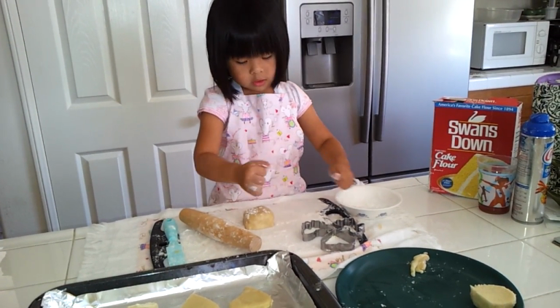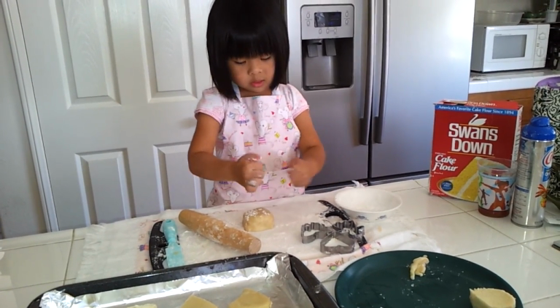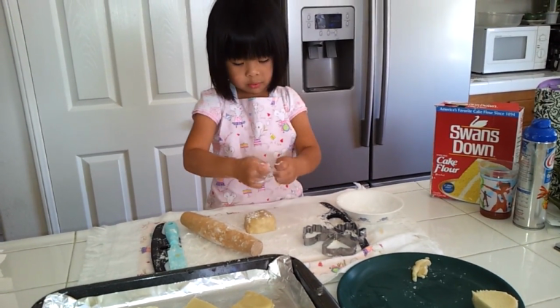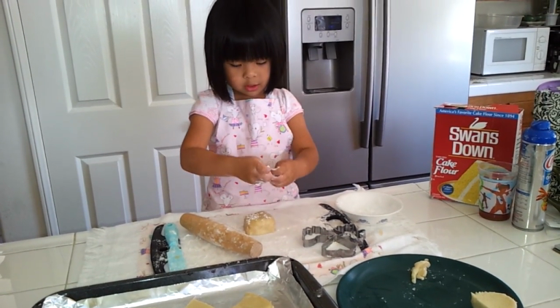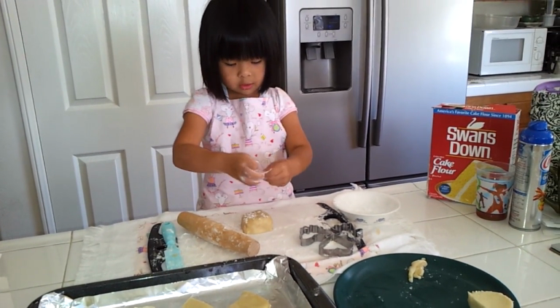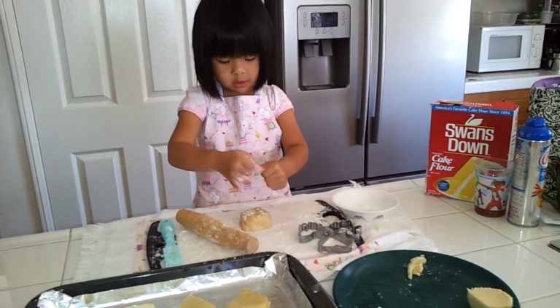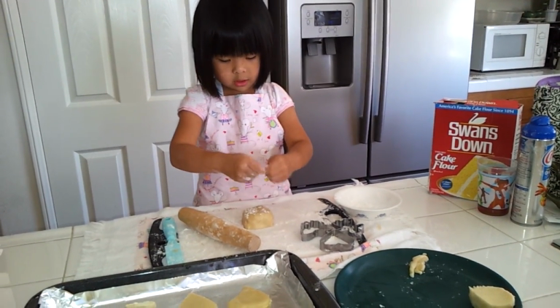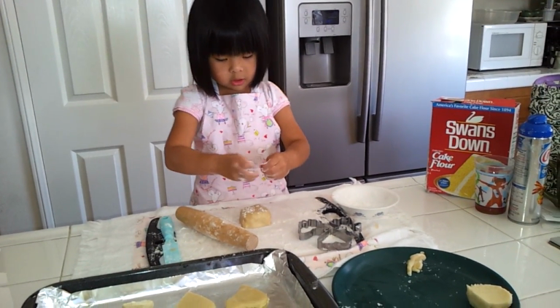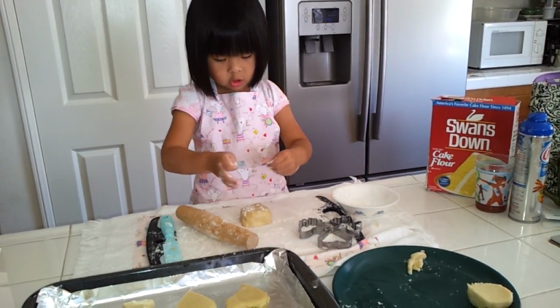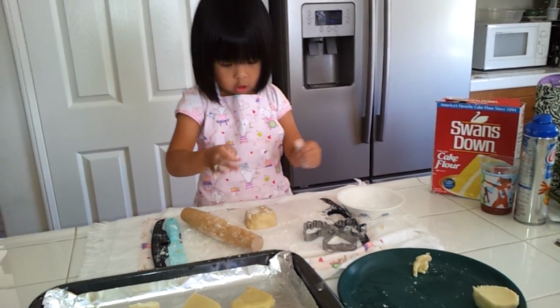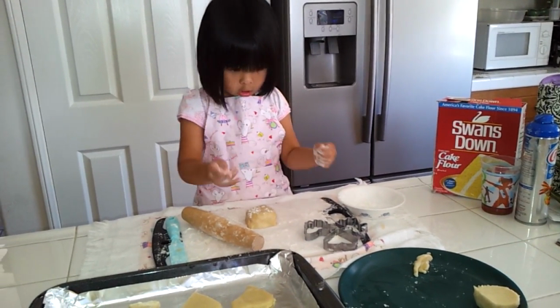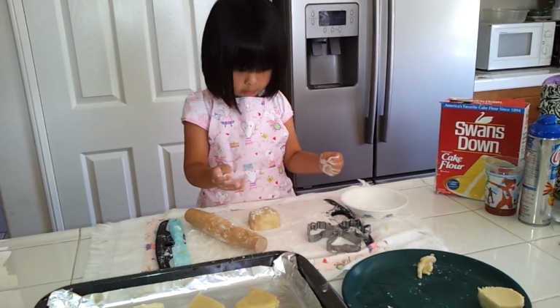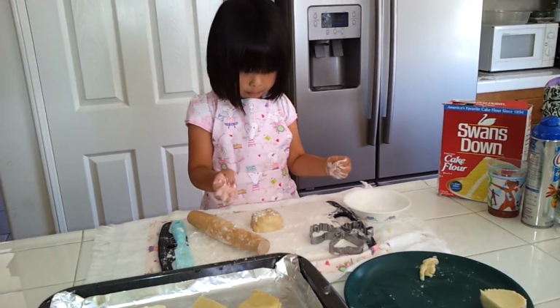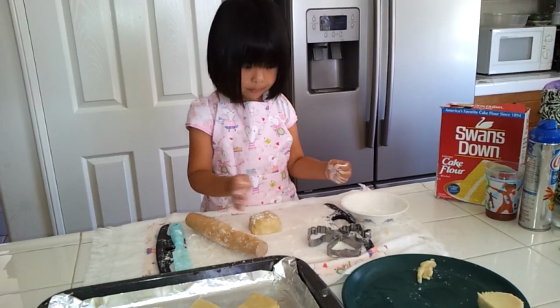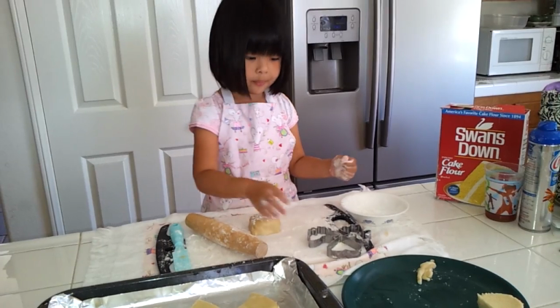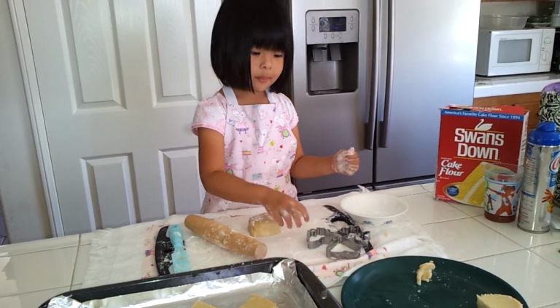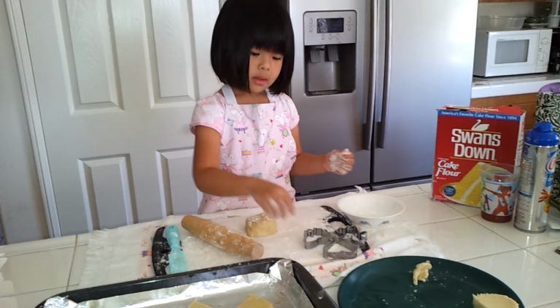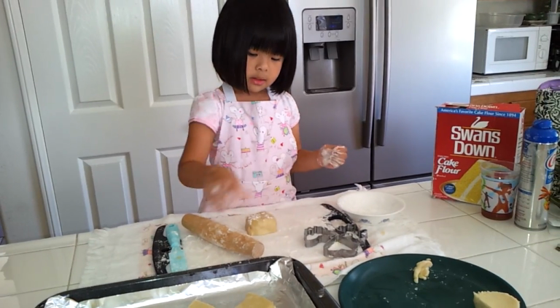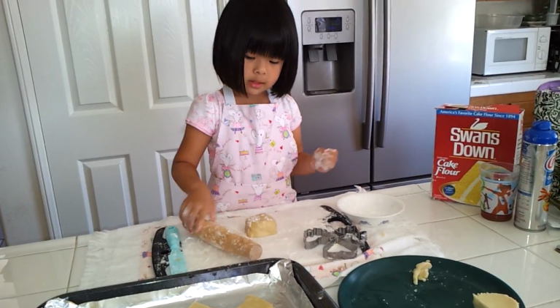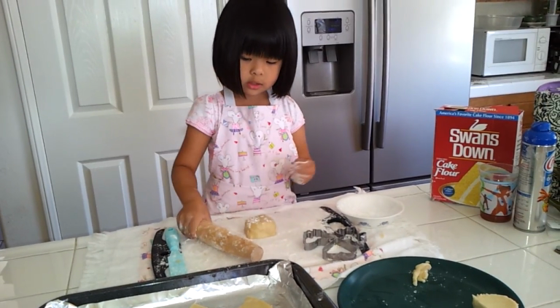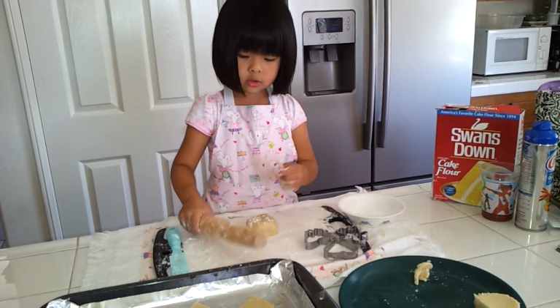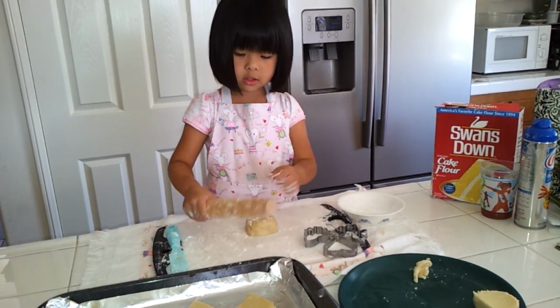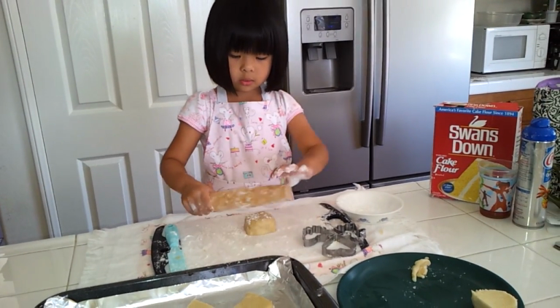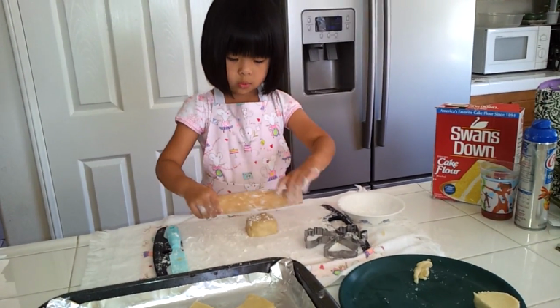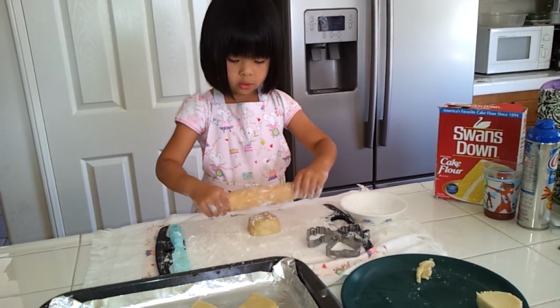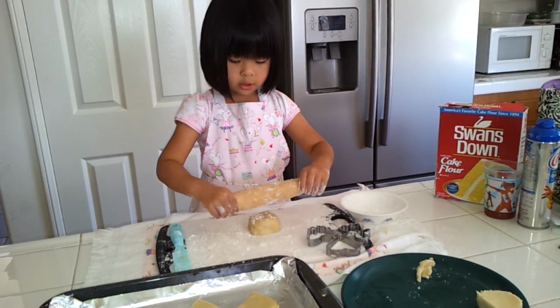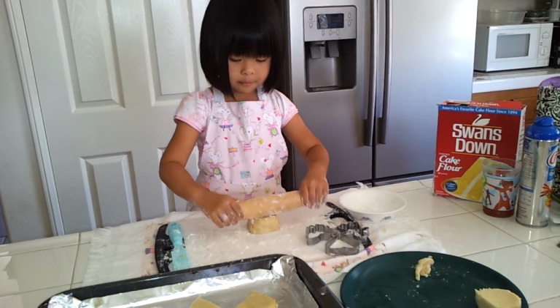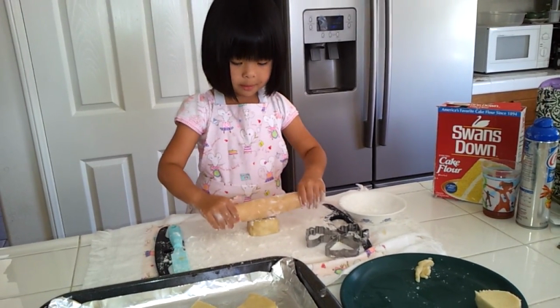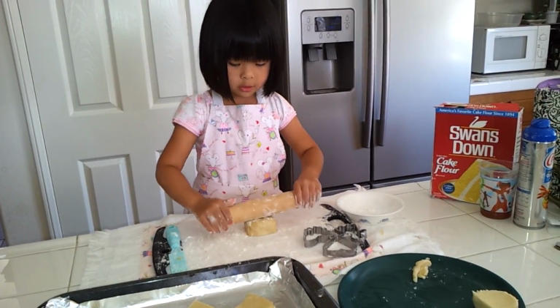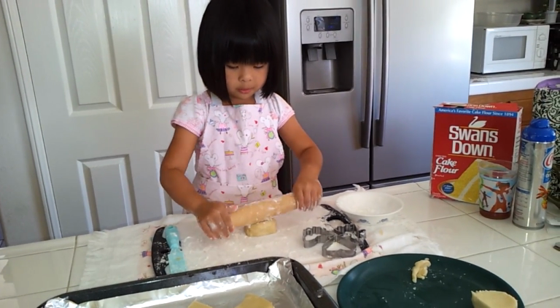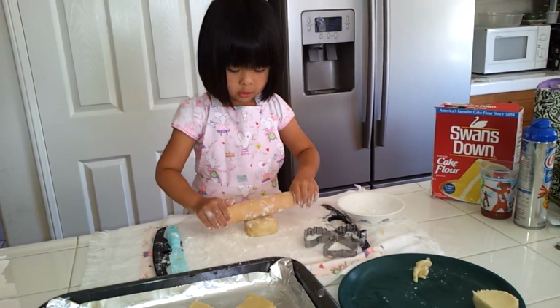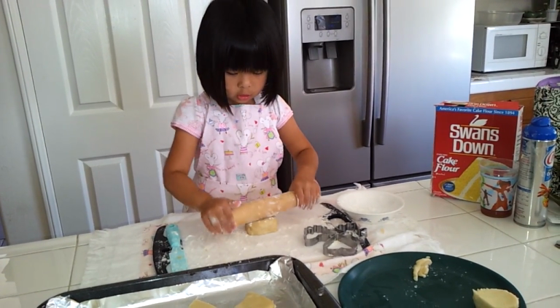Sprinkle it on top. Then you're going to roll it, but no pushing.